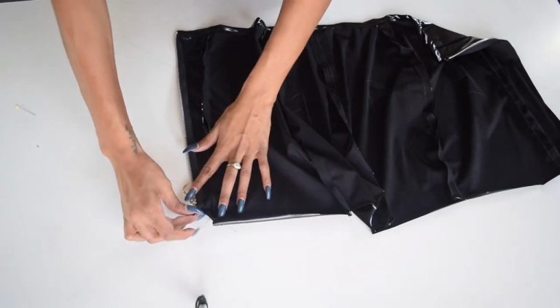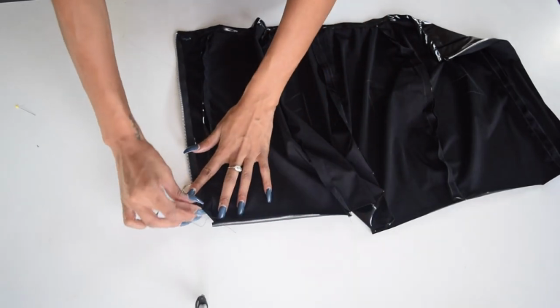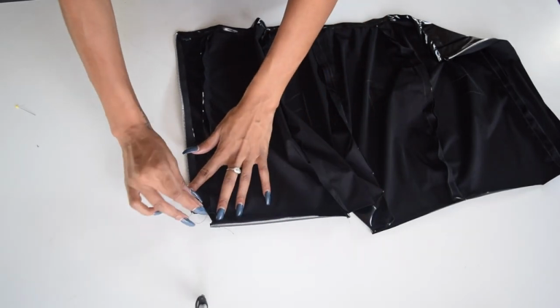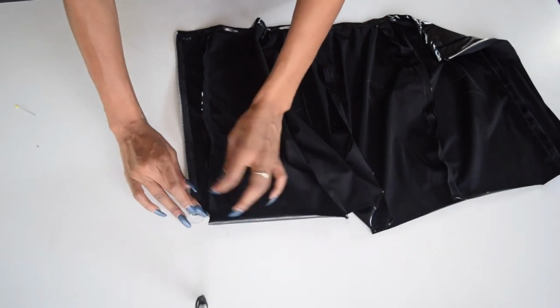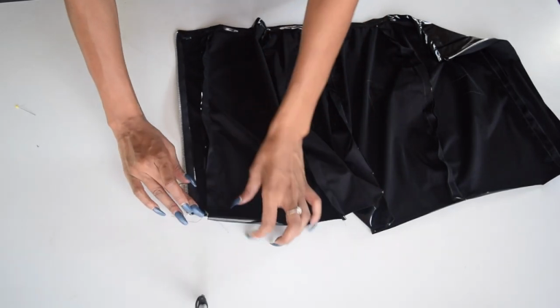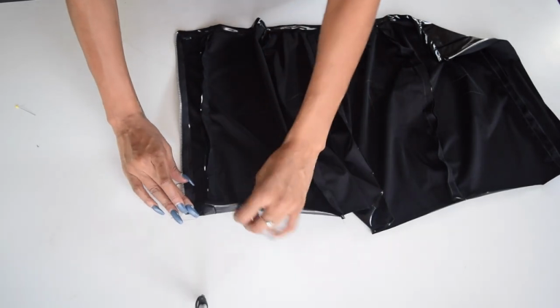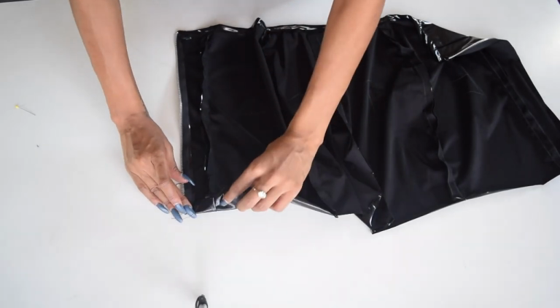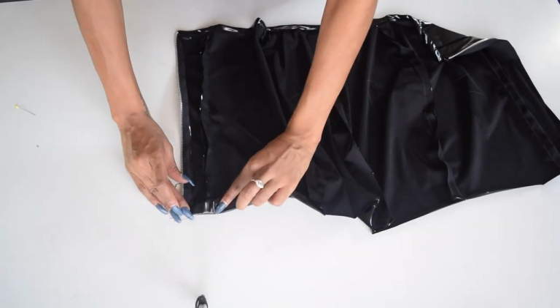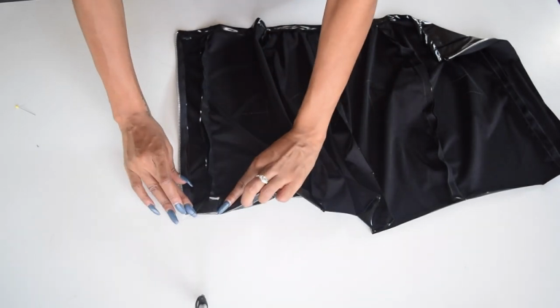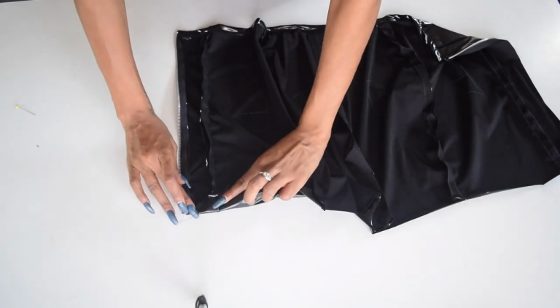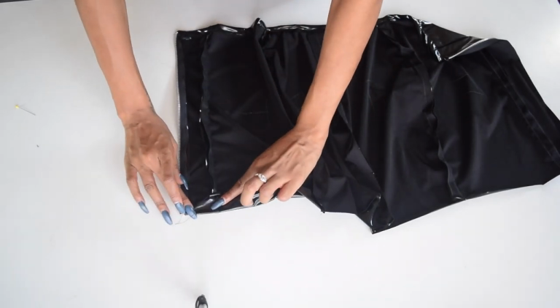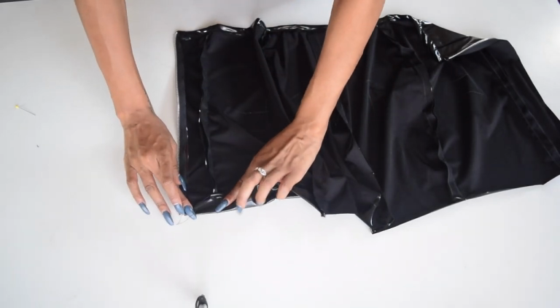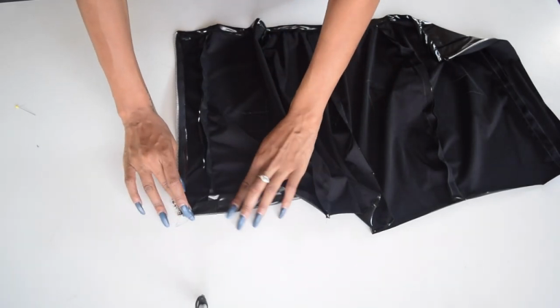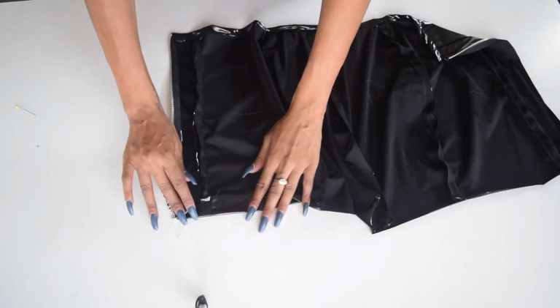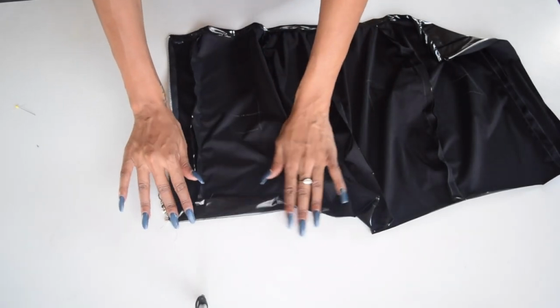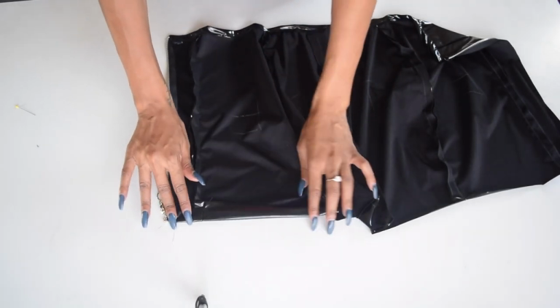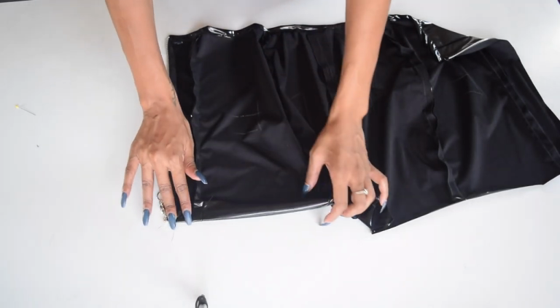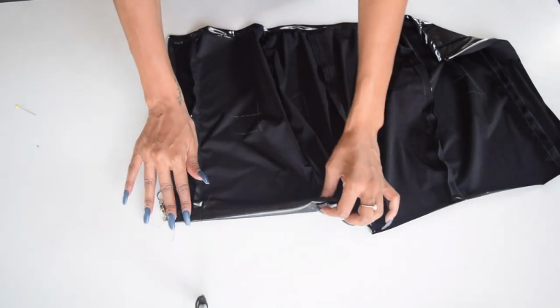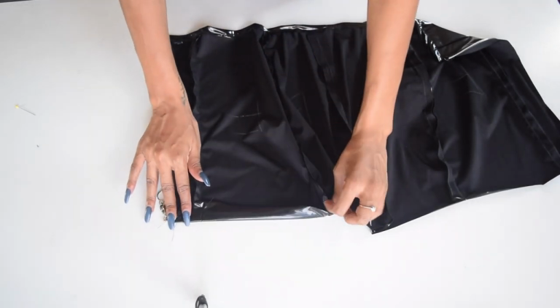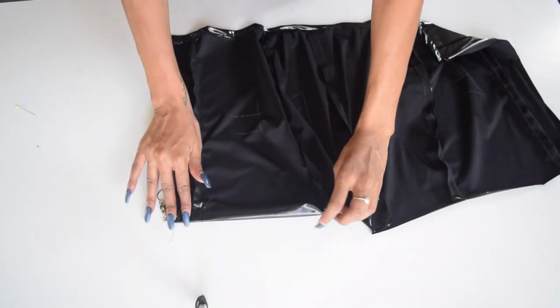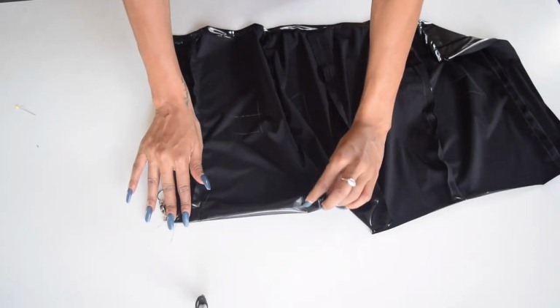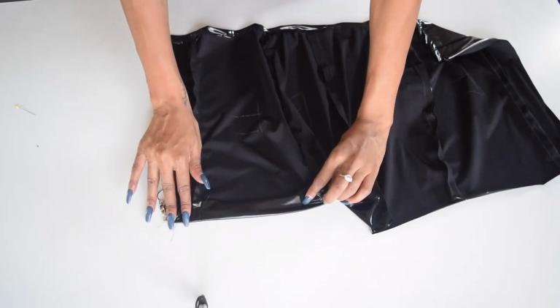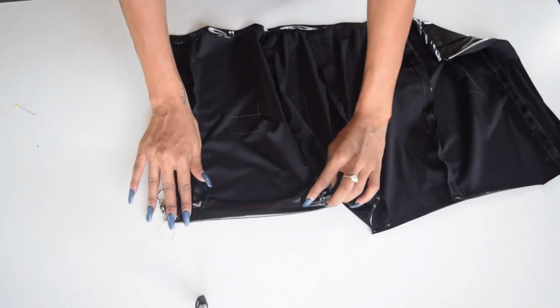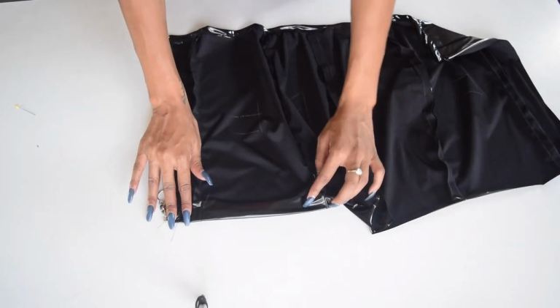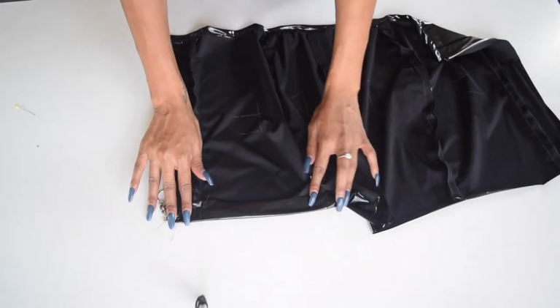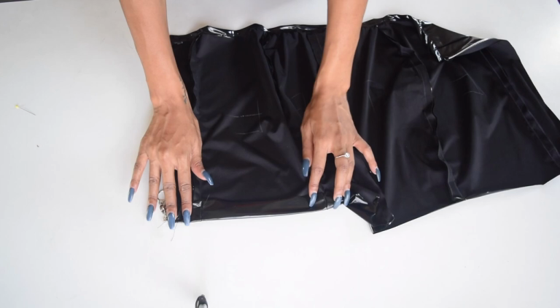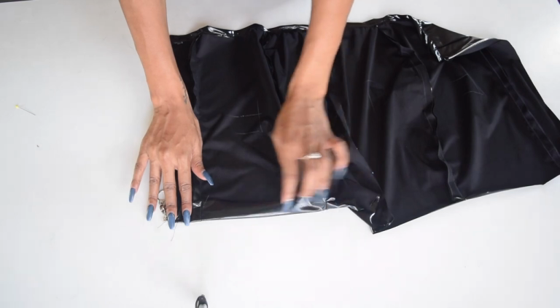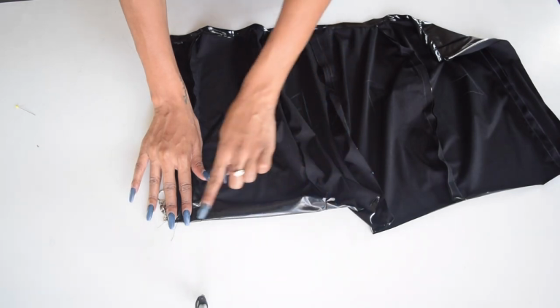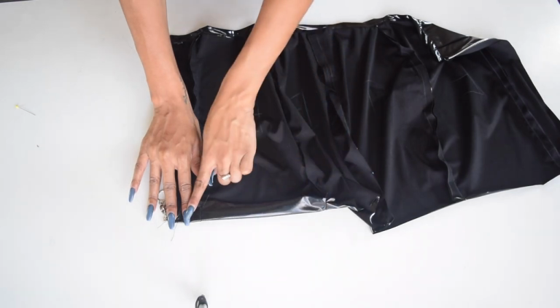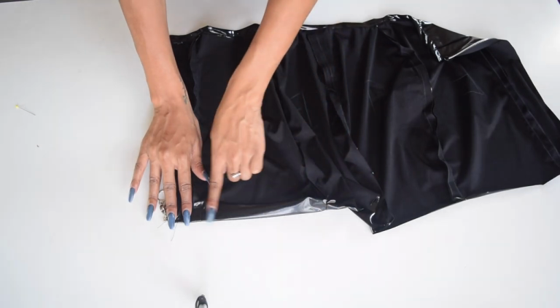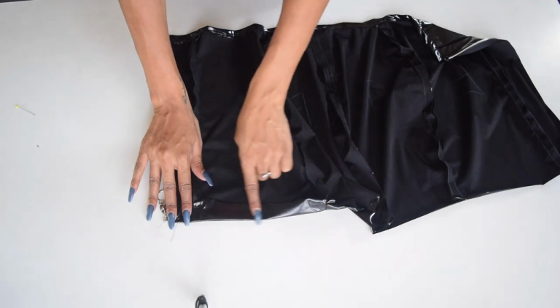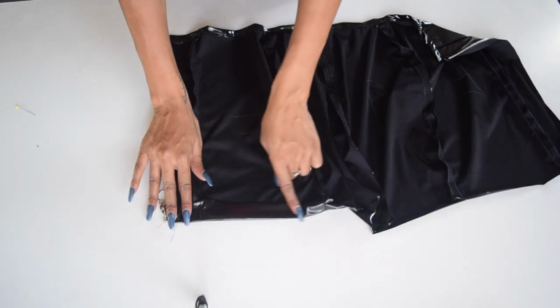Last but not least, fold your hem over and sew it down. And now you have a skirt.